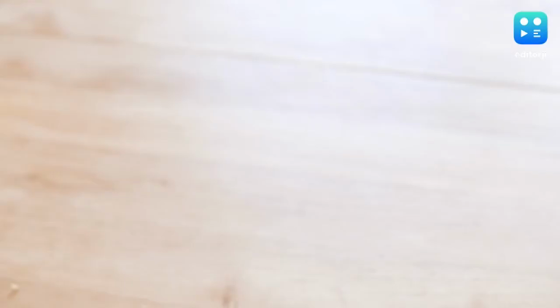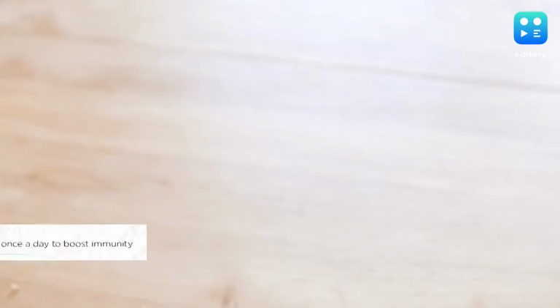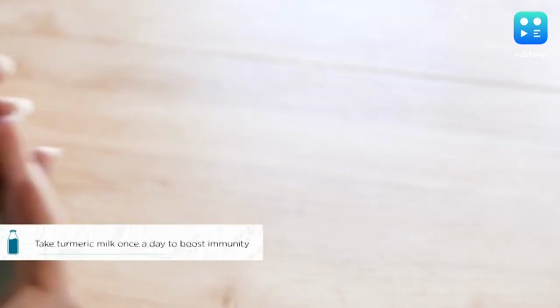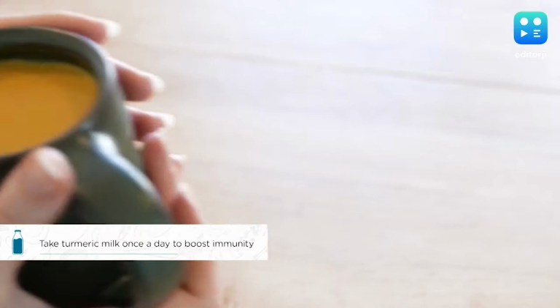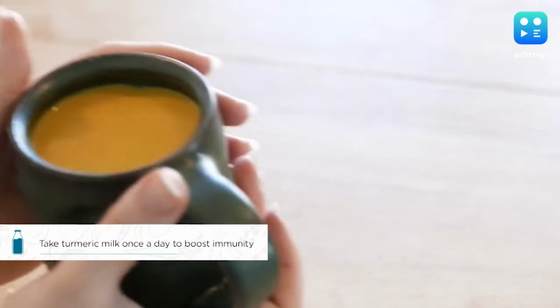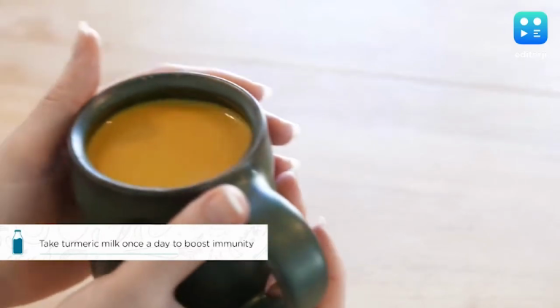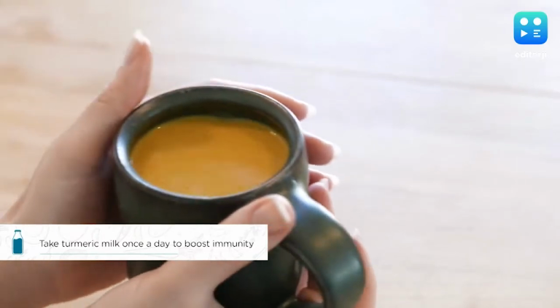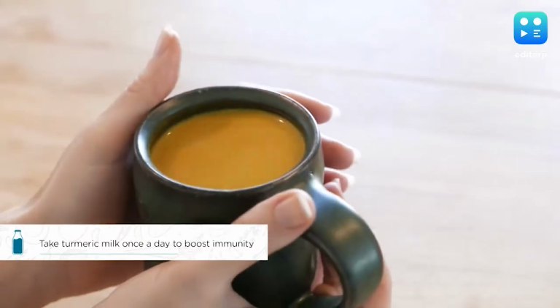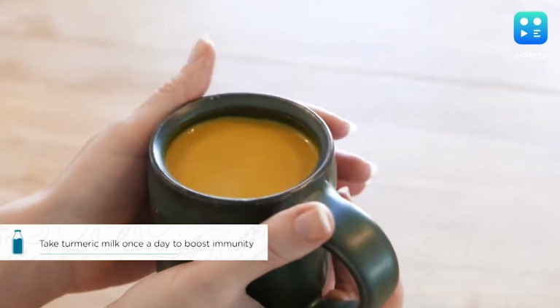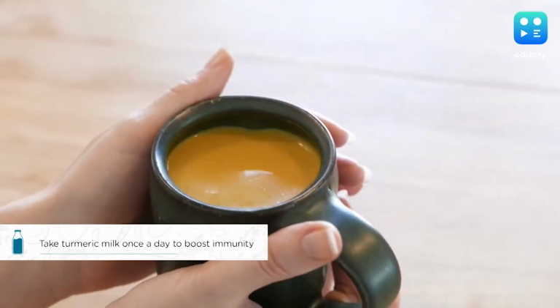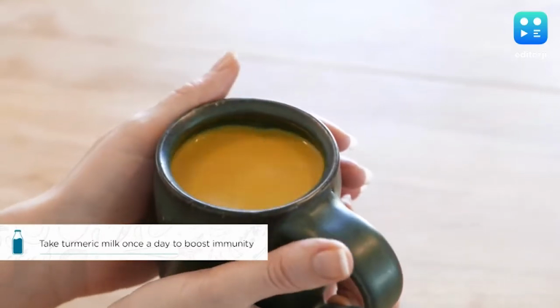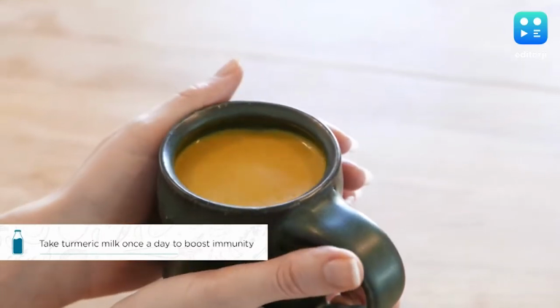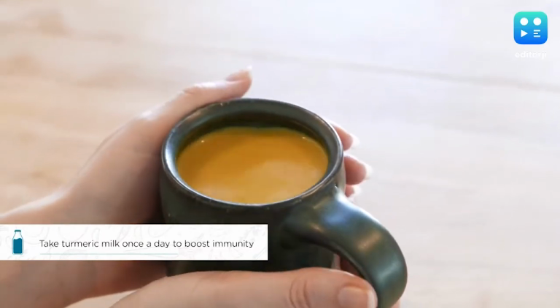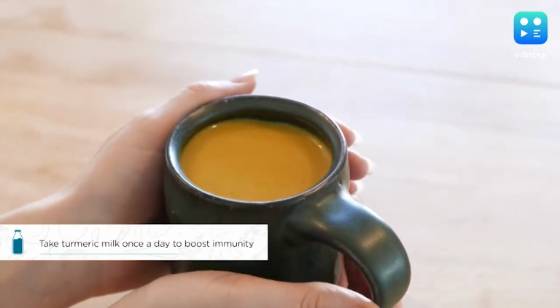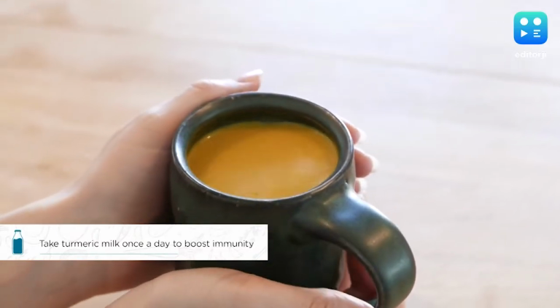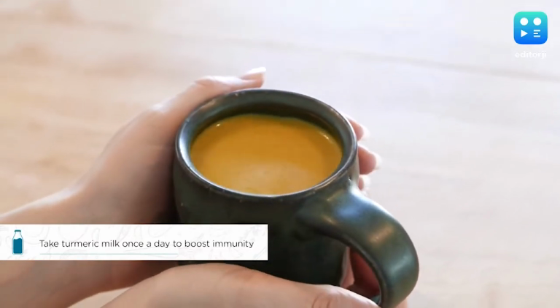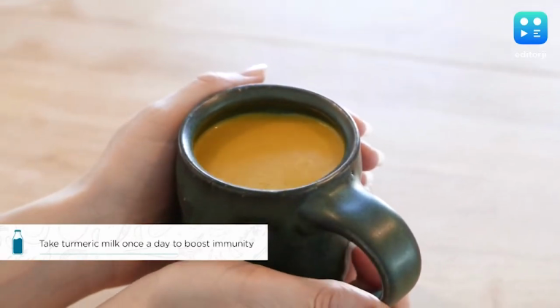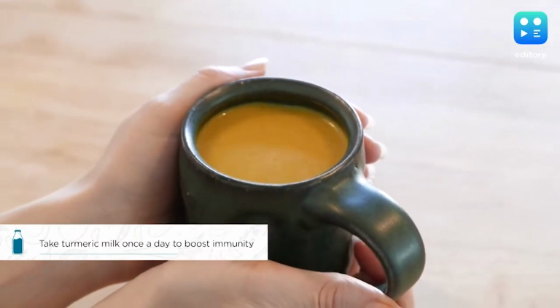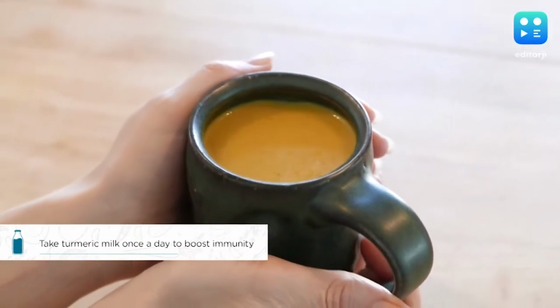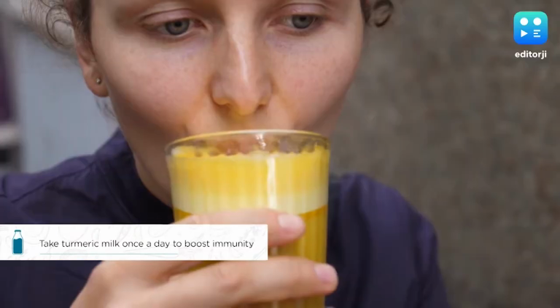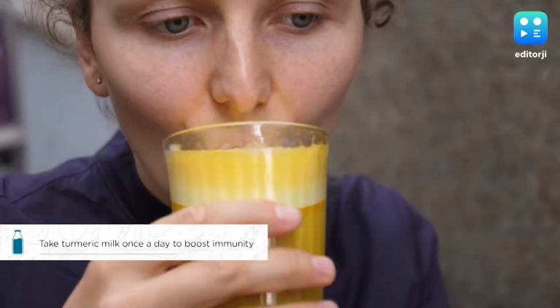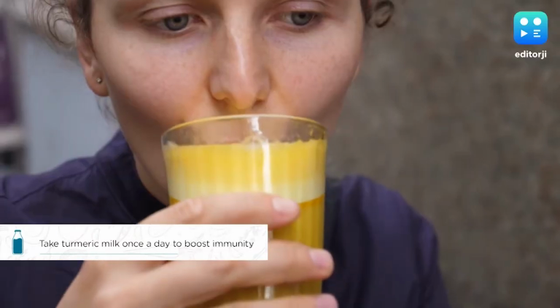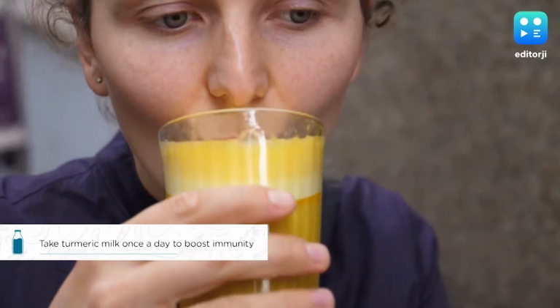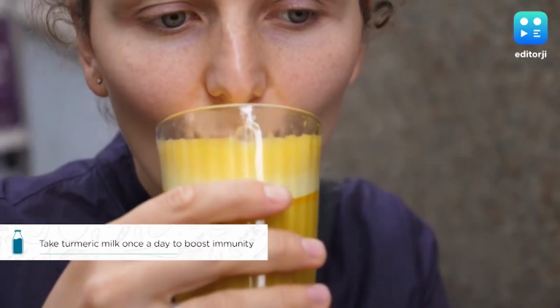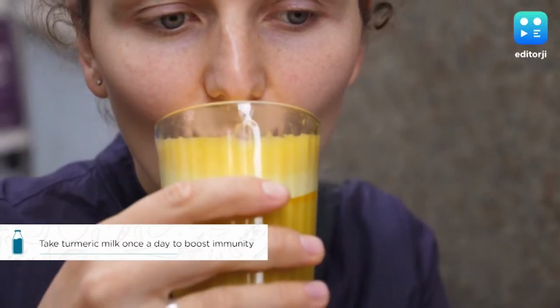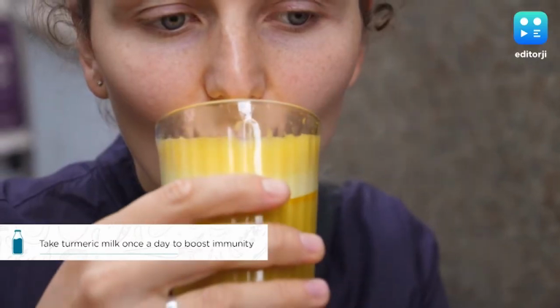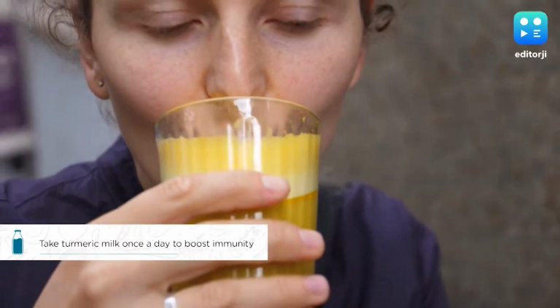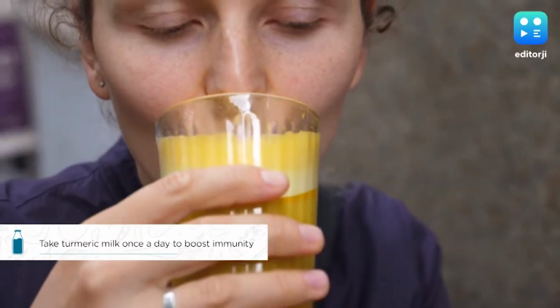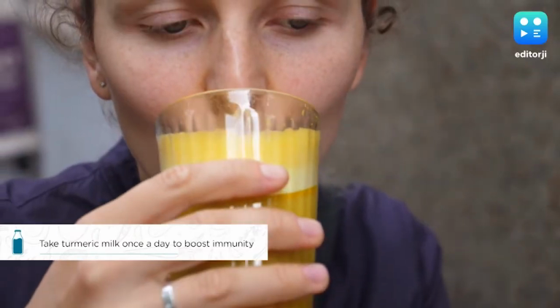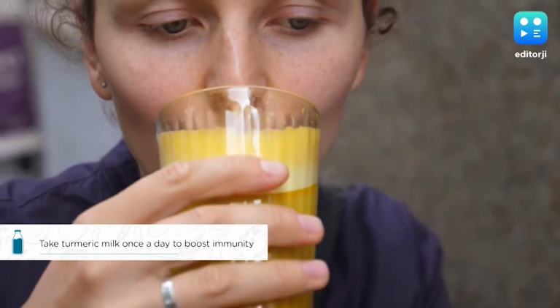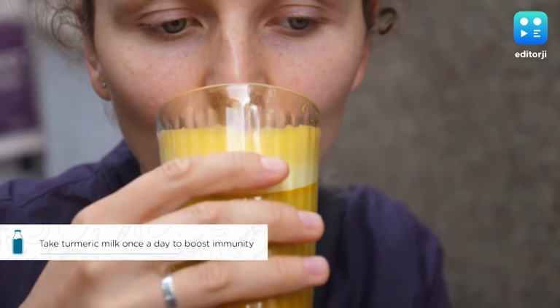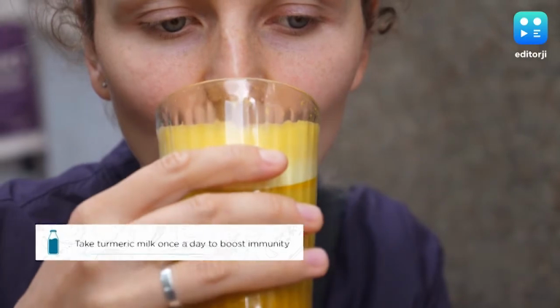To boost your body's disease defence, the government has advised drinking turmeric milk once a day.